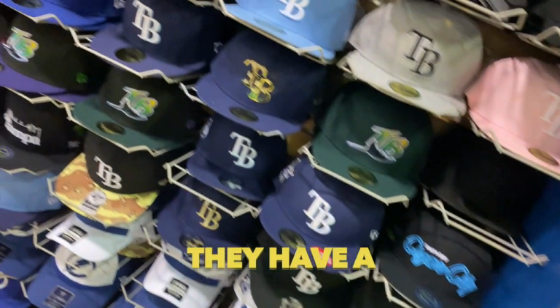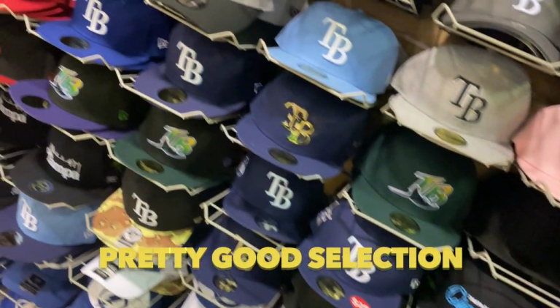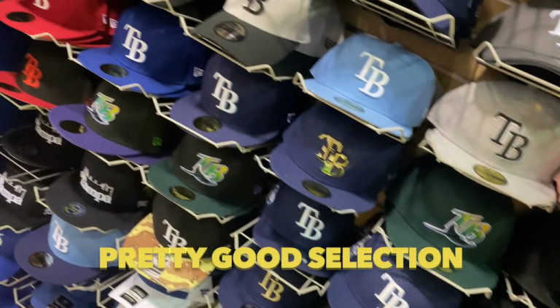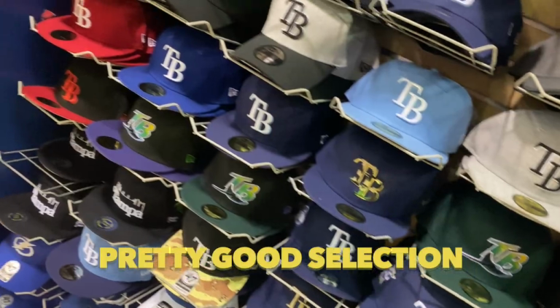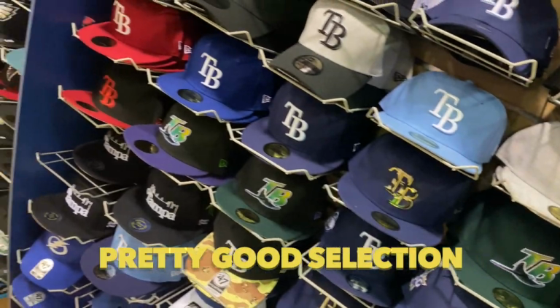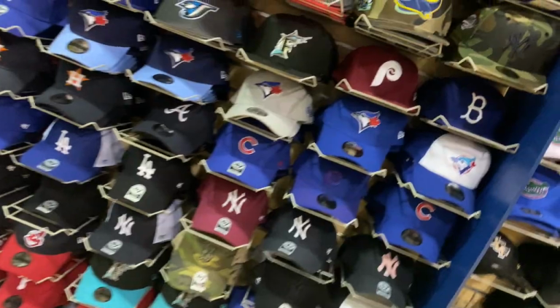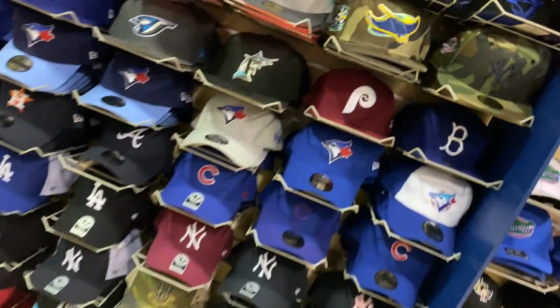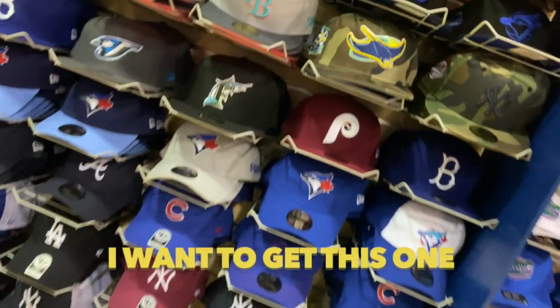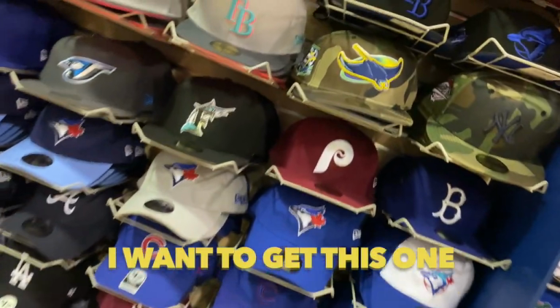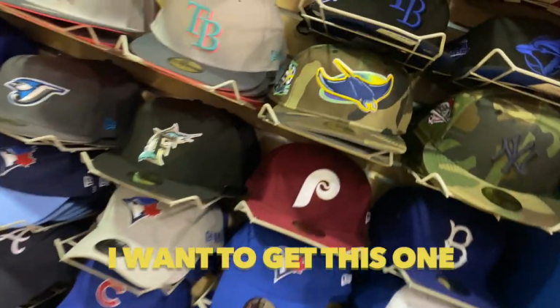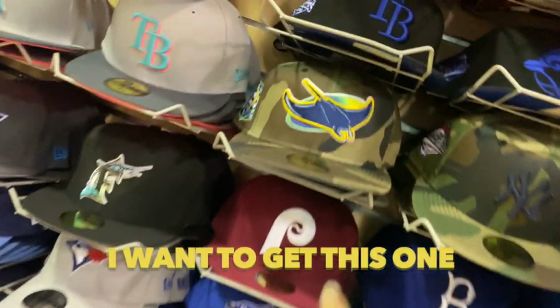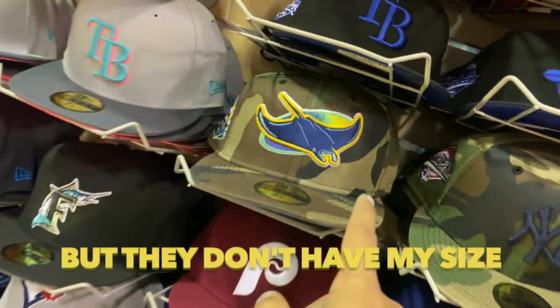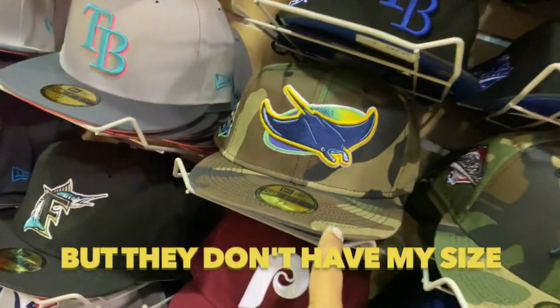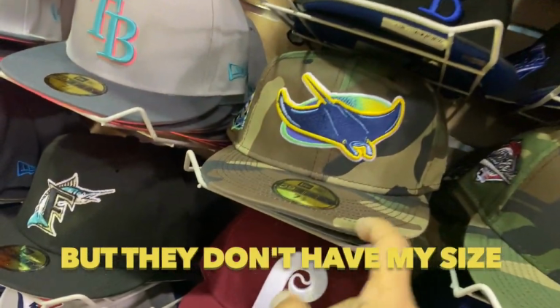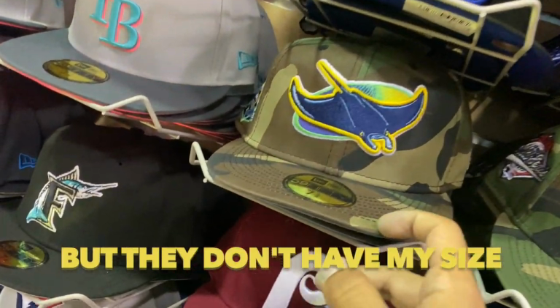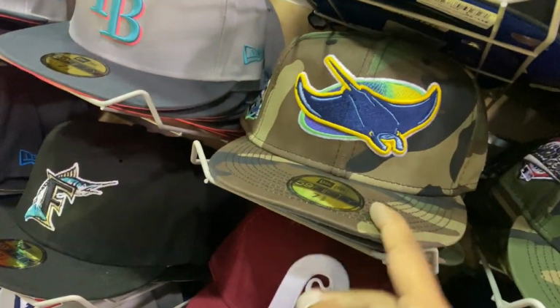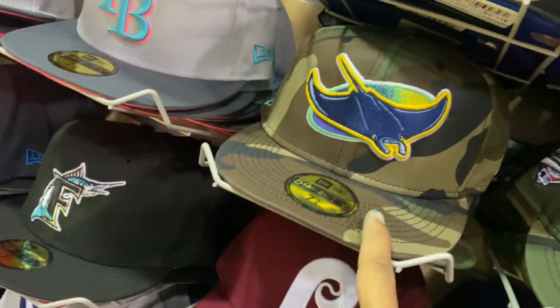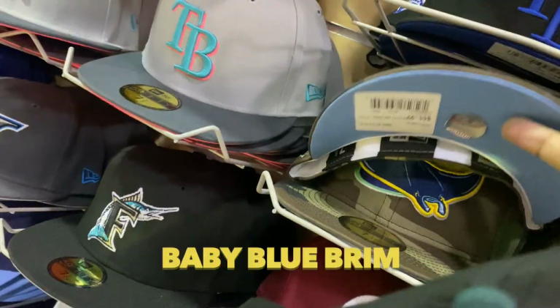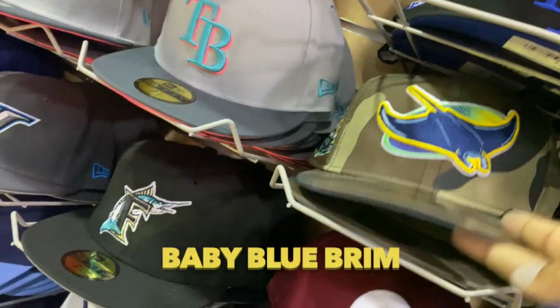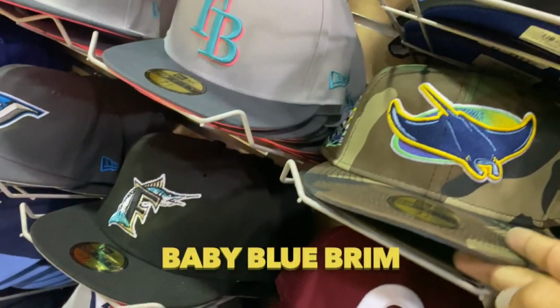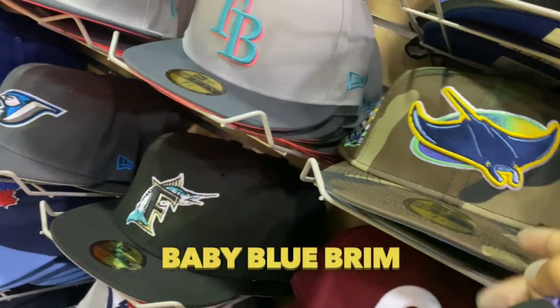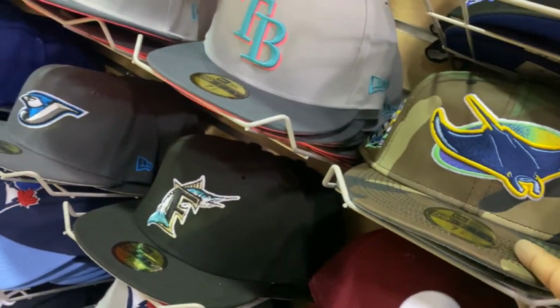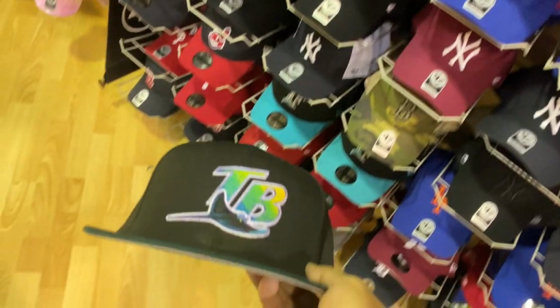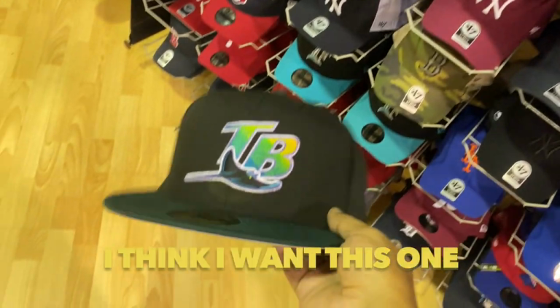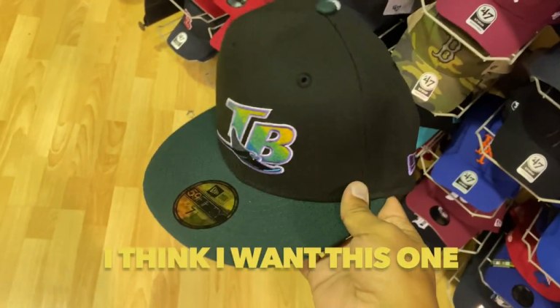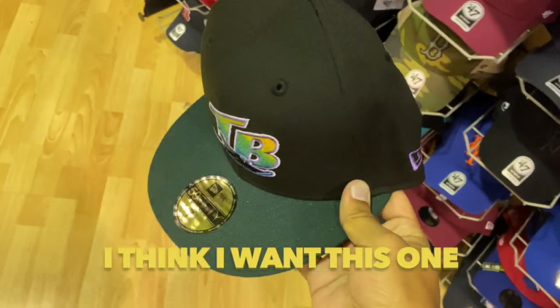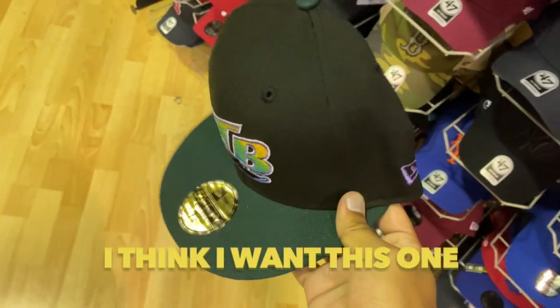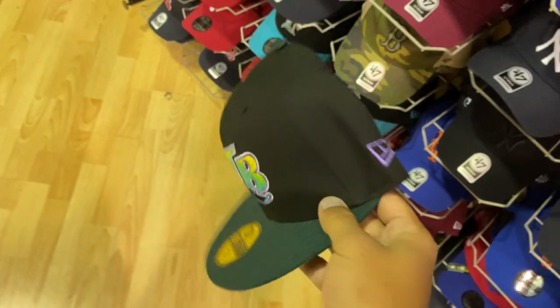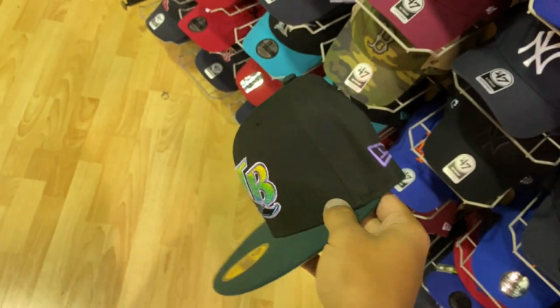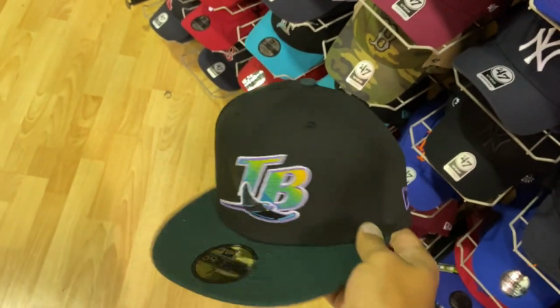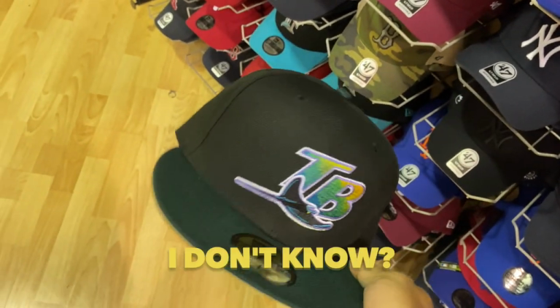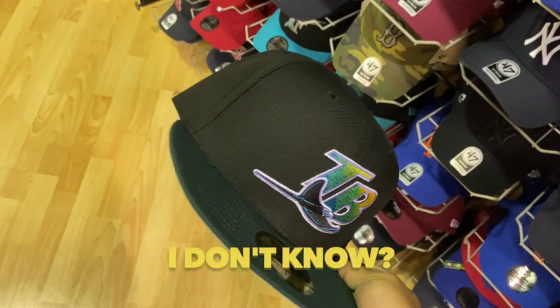All right, so this is the one I'm looking at. They have a pretty good selection. I want to get this one but they don't have my size. This is my favorite group brand — I think I want this one, I don't know.